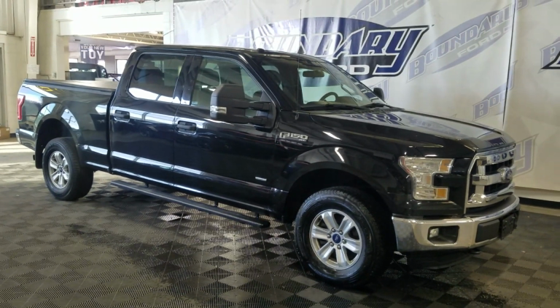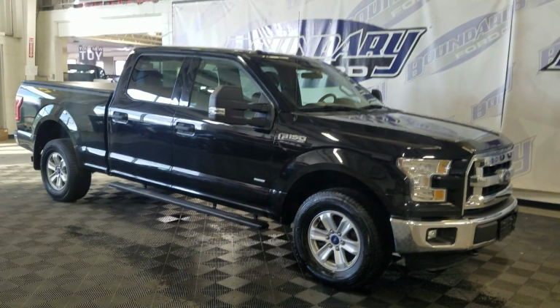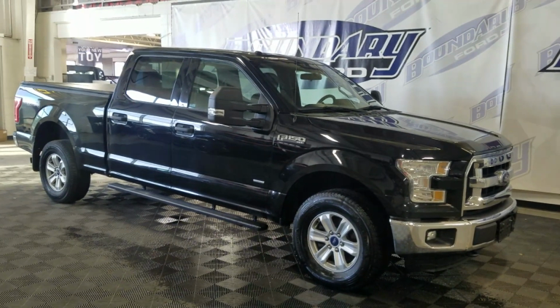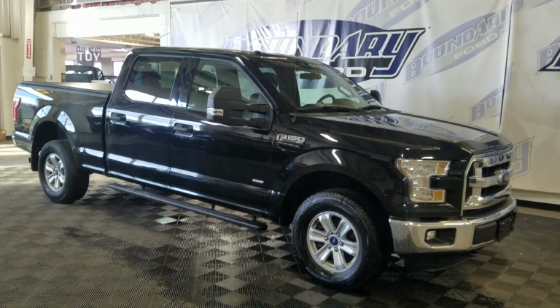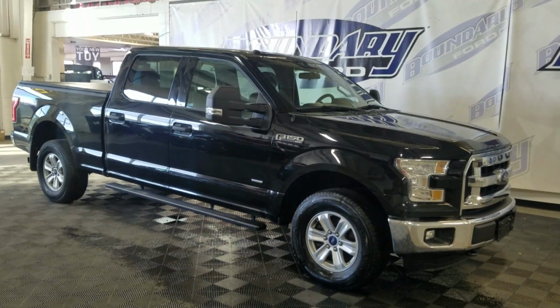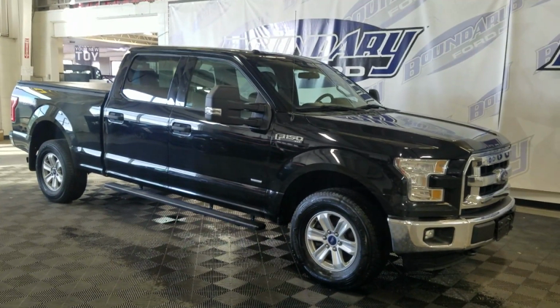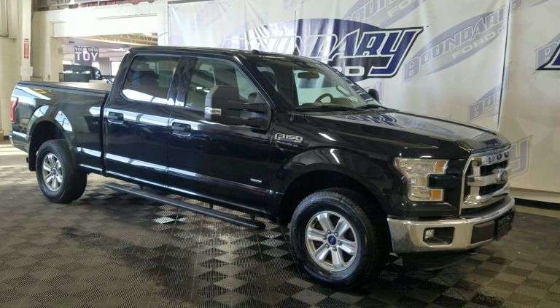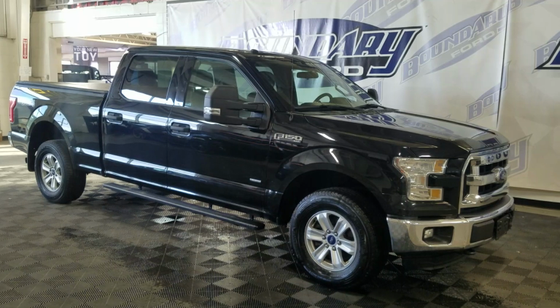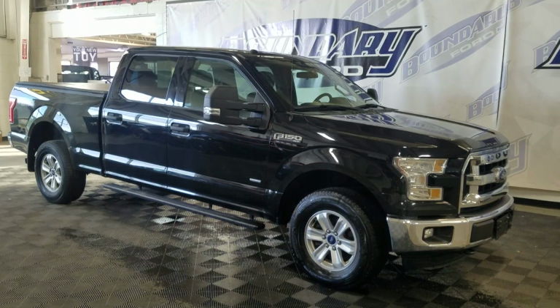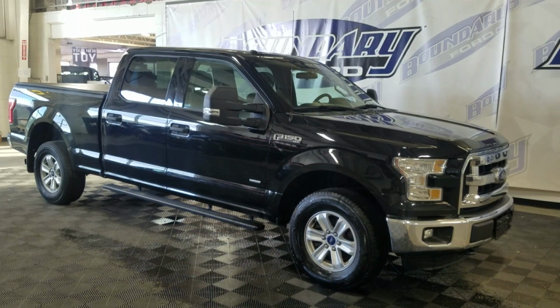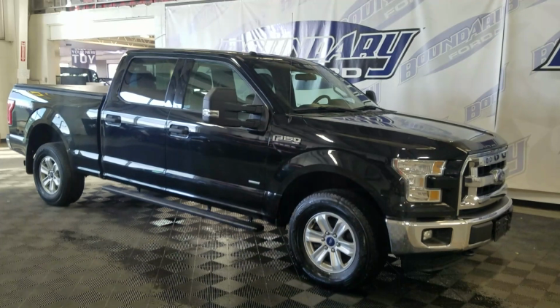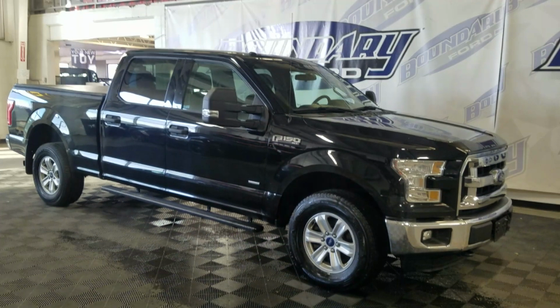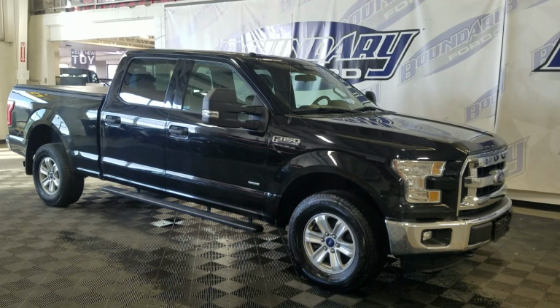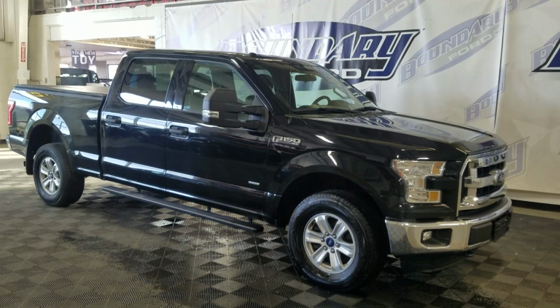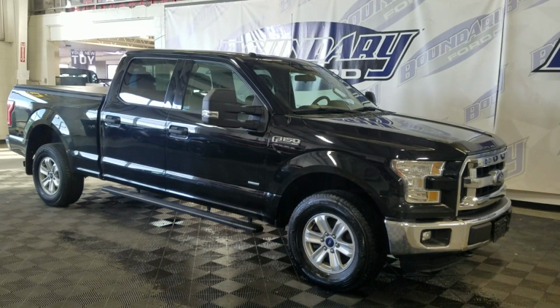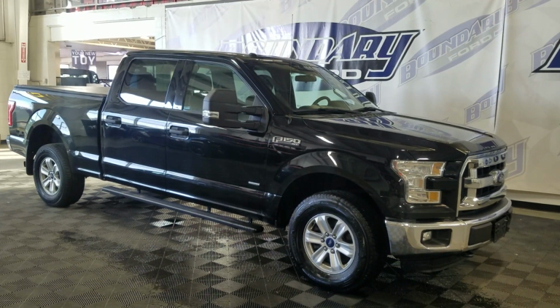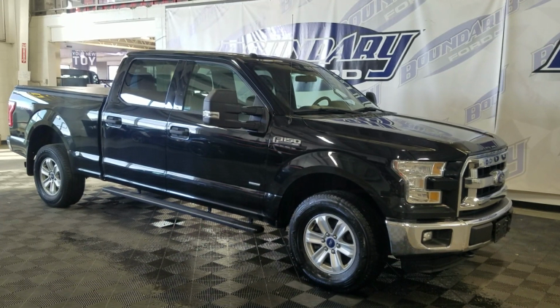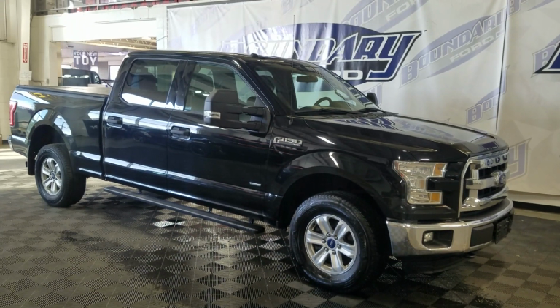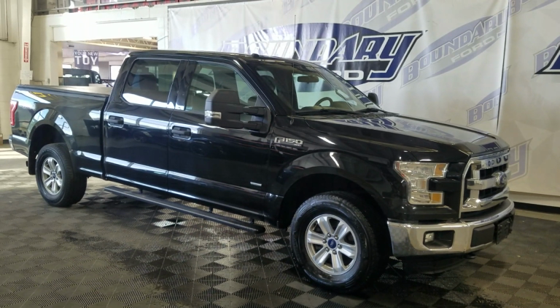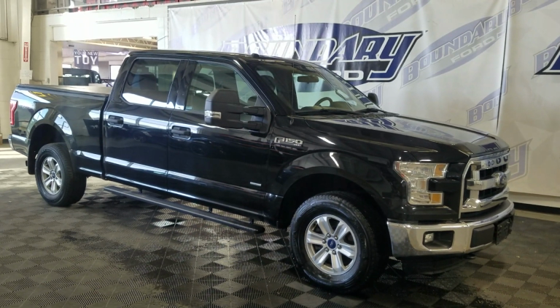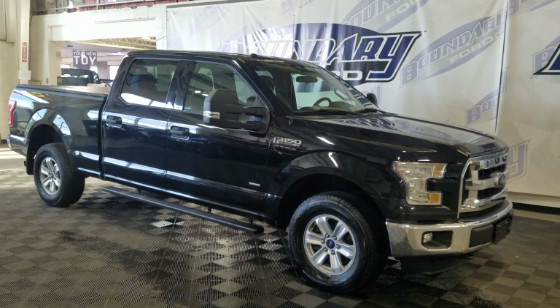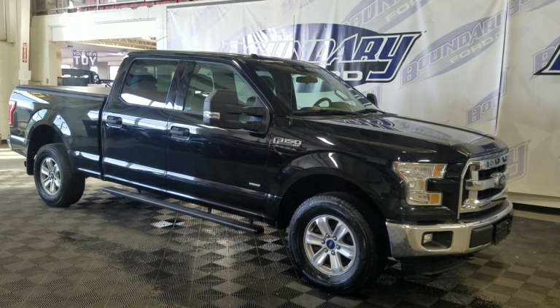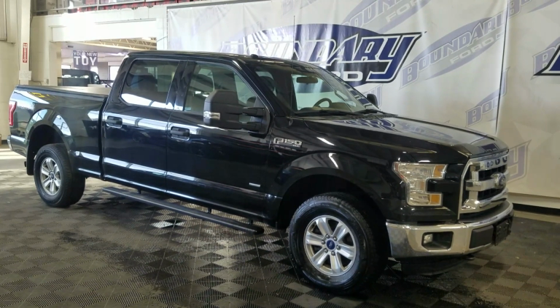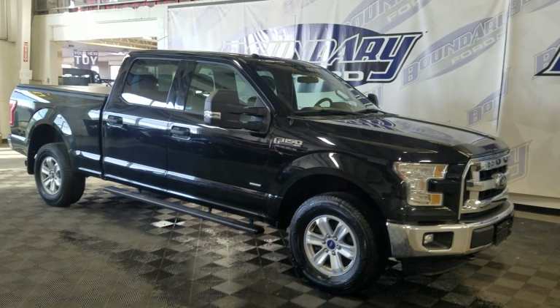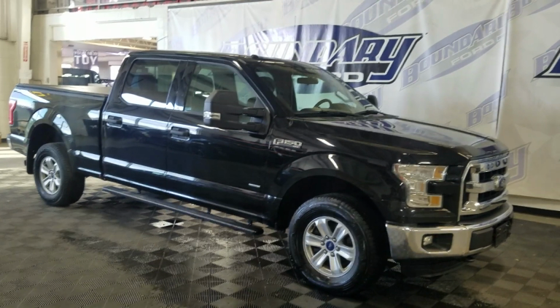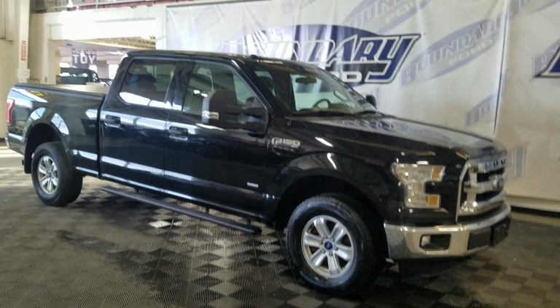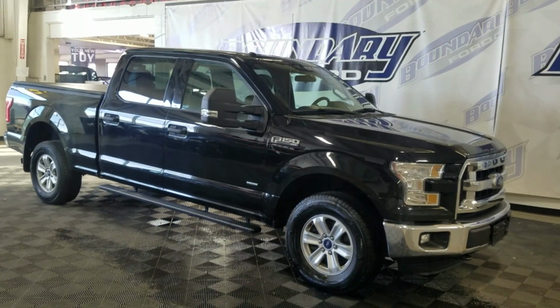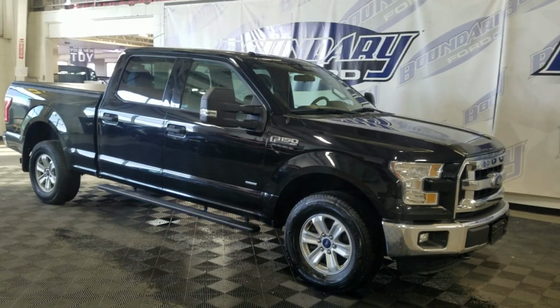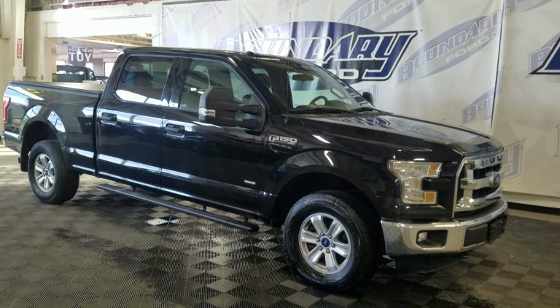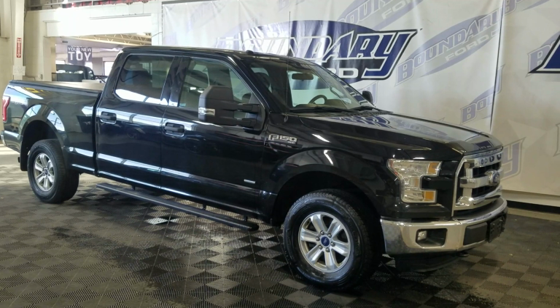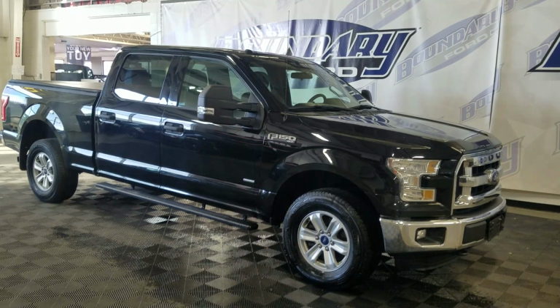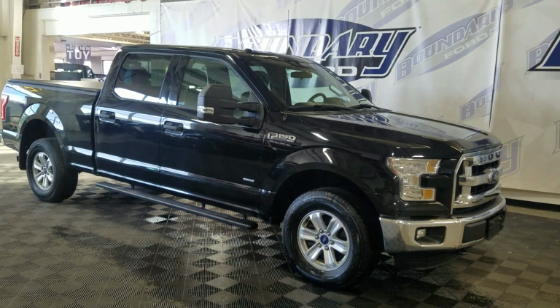At the front we have automatic headlamps as well as fog lamps. To the side we have 19-inch slim wheels with Goodyear tires, as well as color-matched handles and mirror caps.